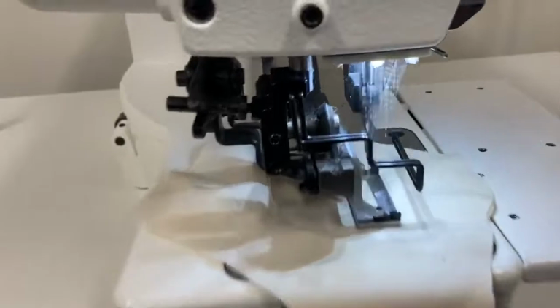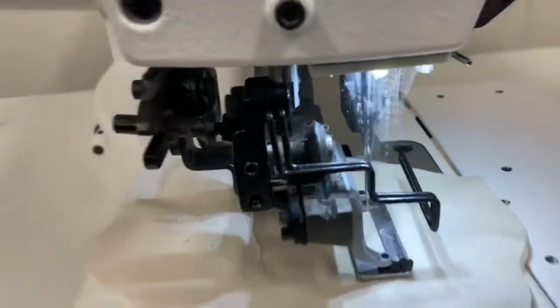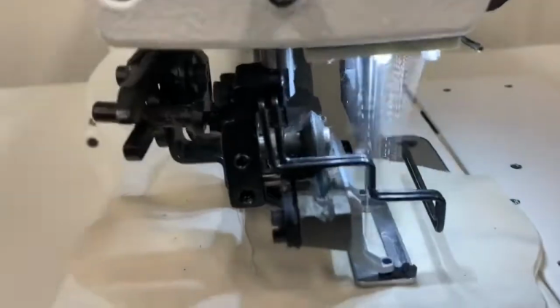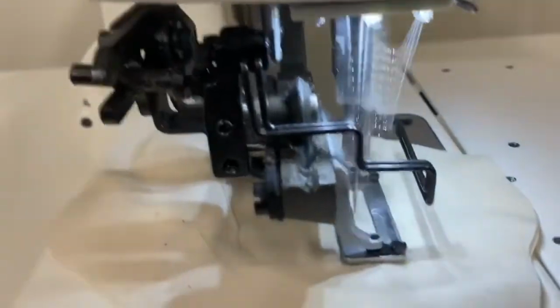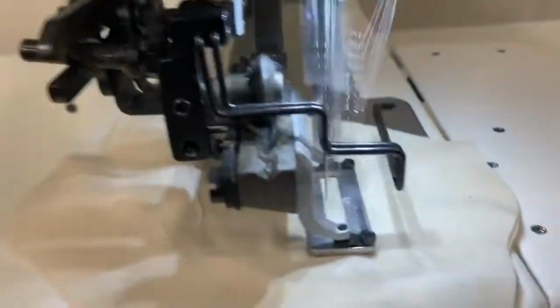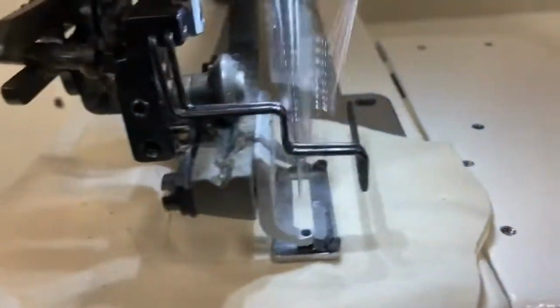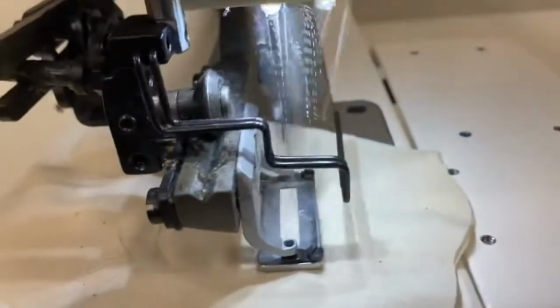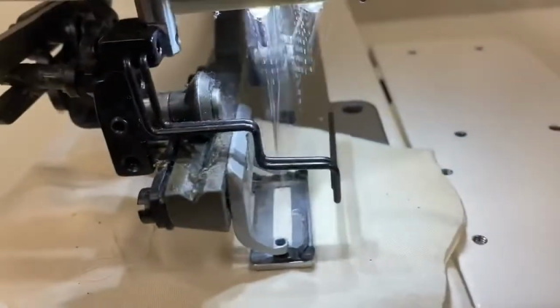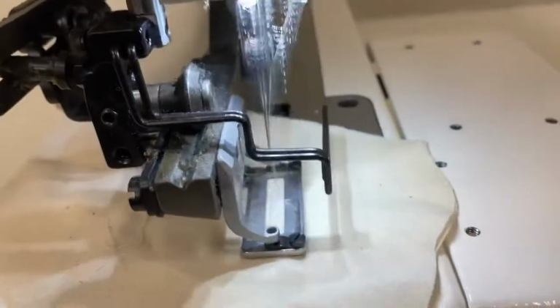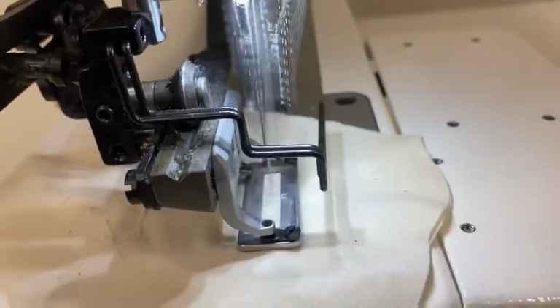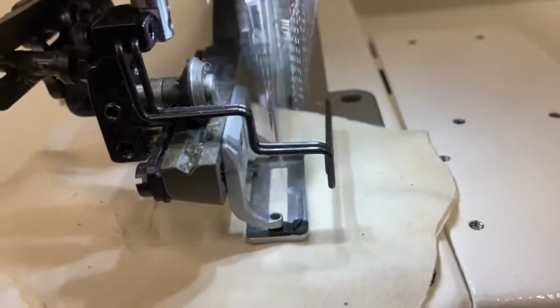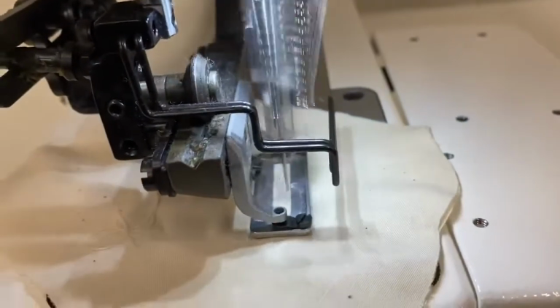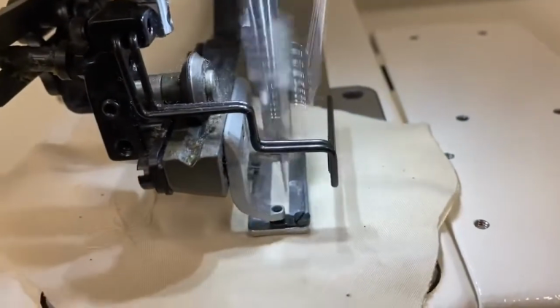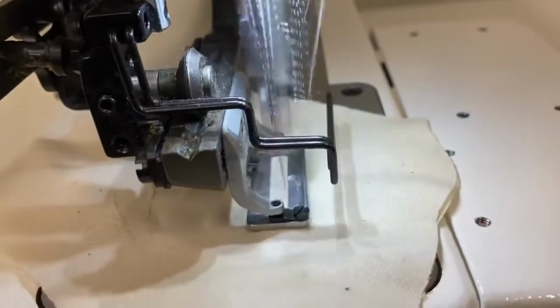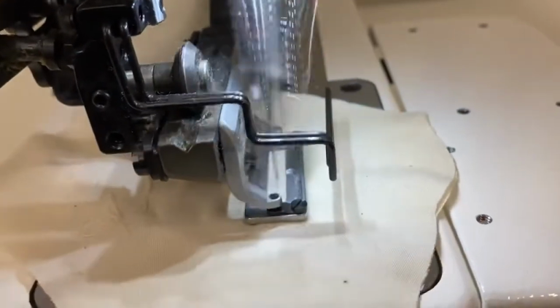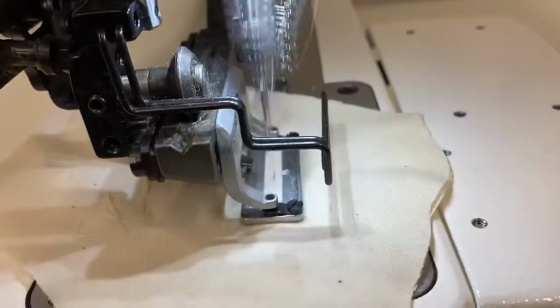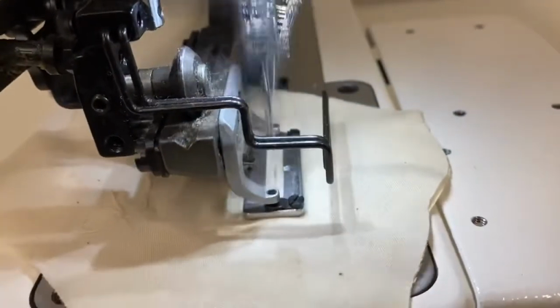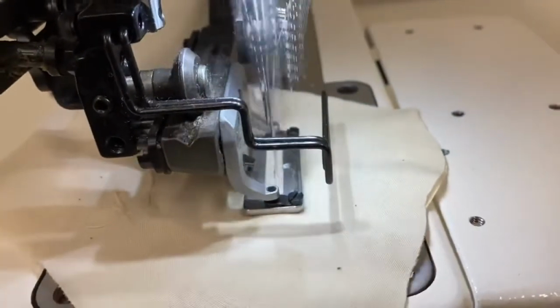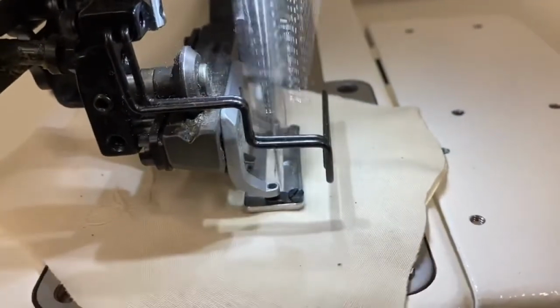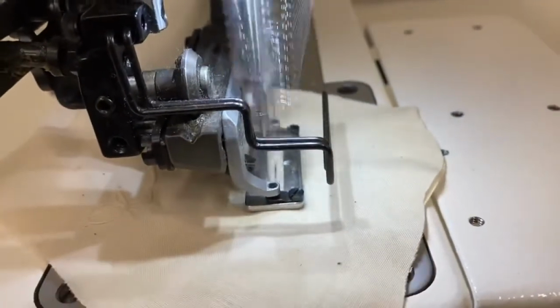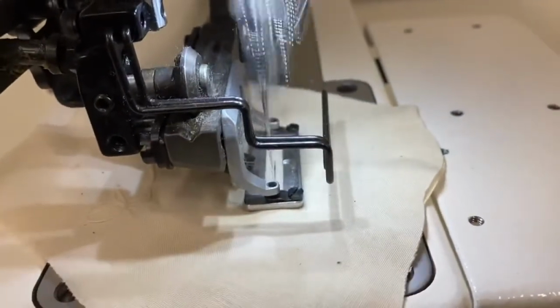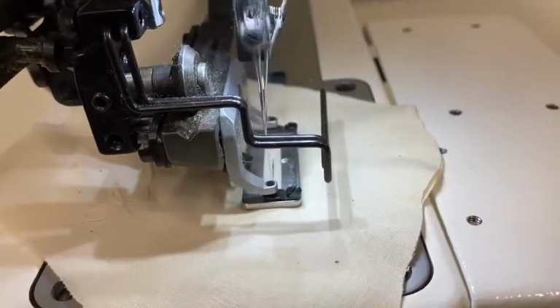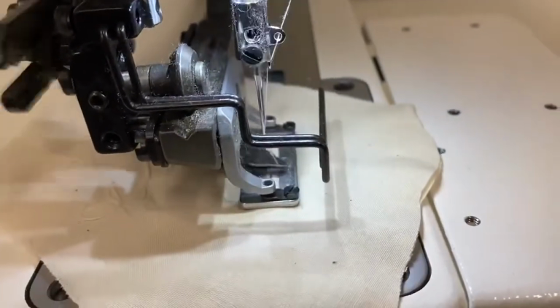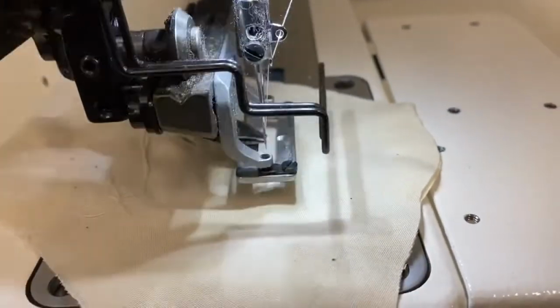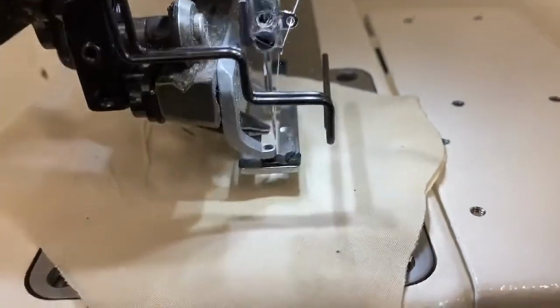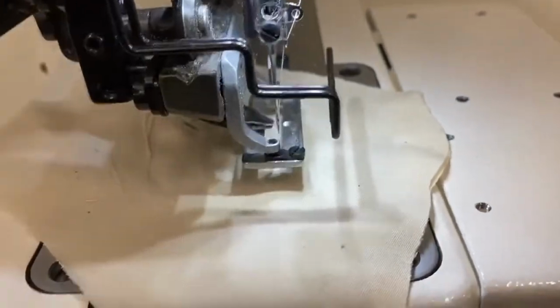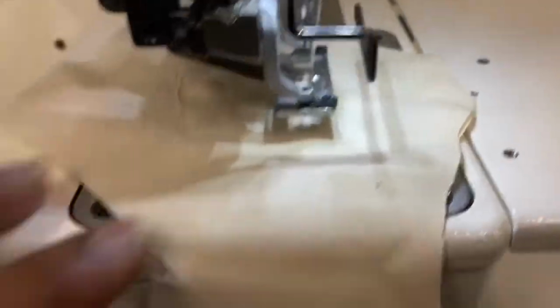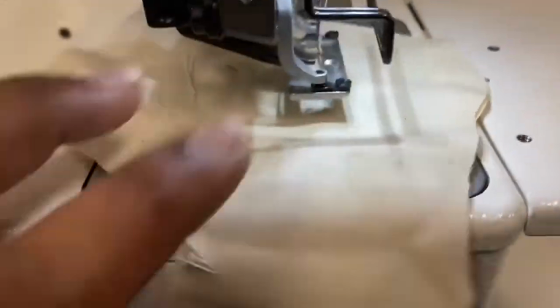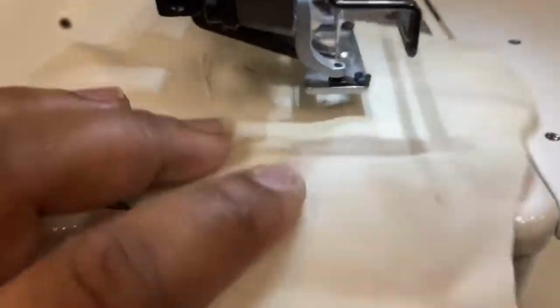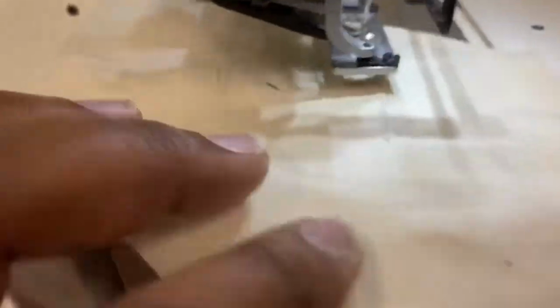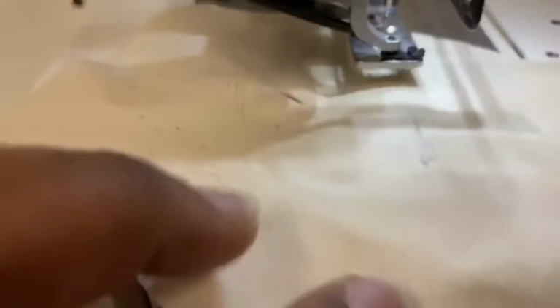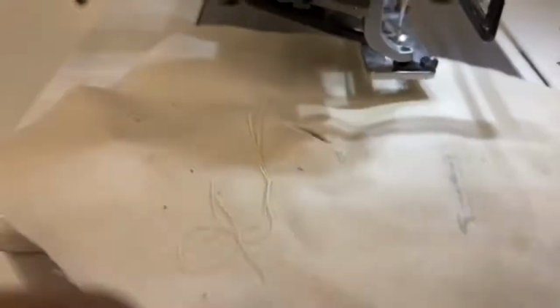Just hit the pedal — no need to hold it. It stitches backwards, and it will cut the hole for you.